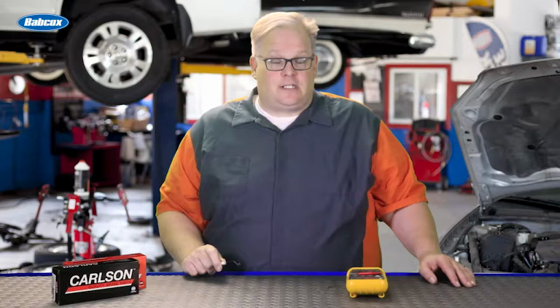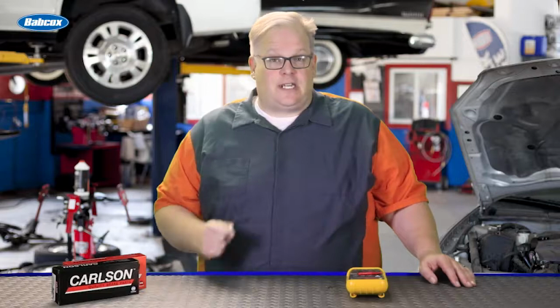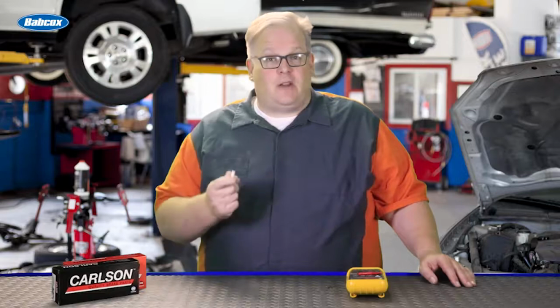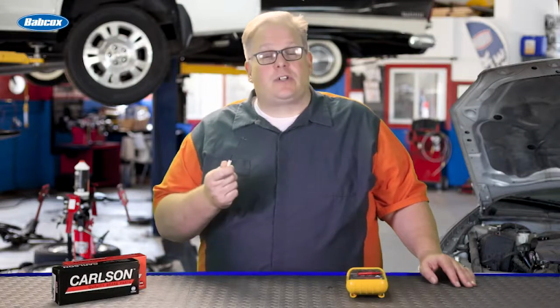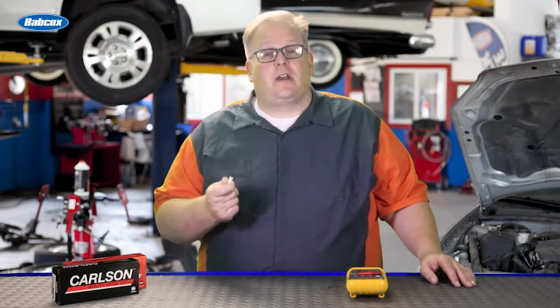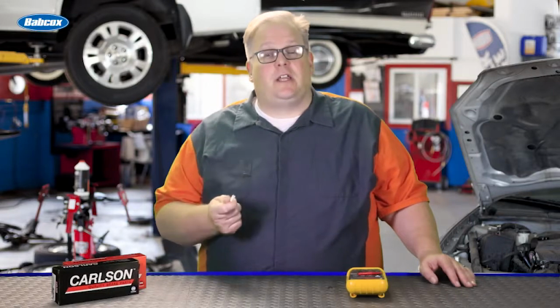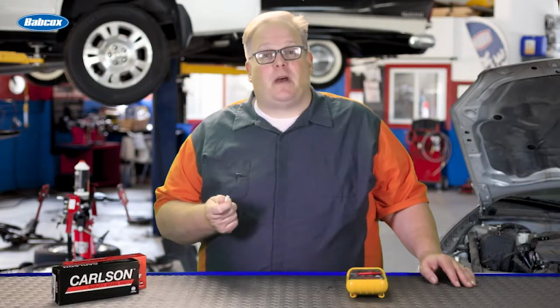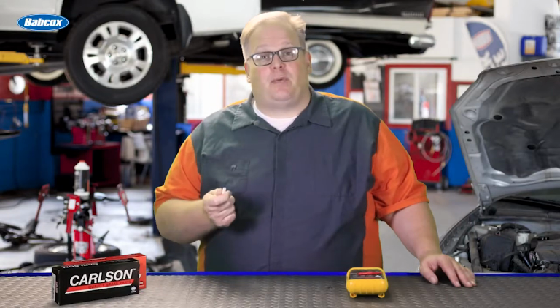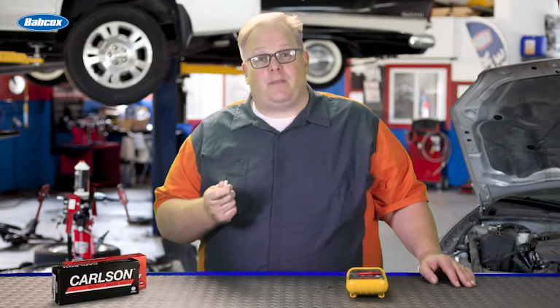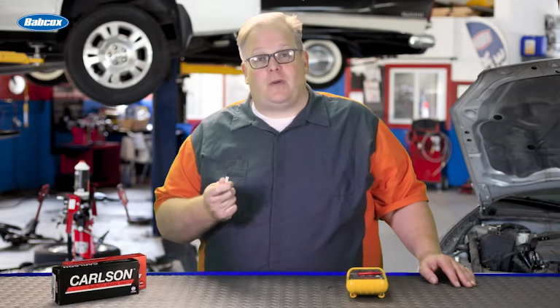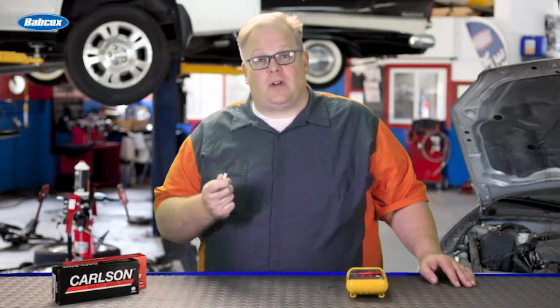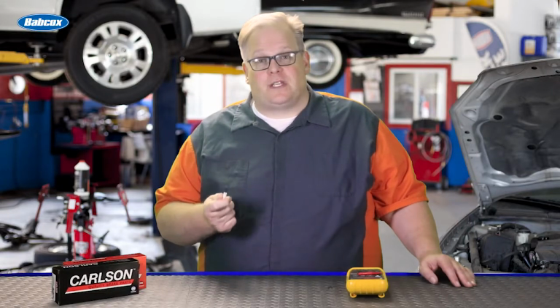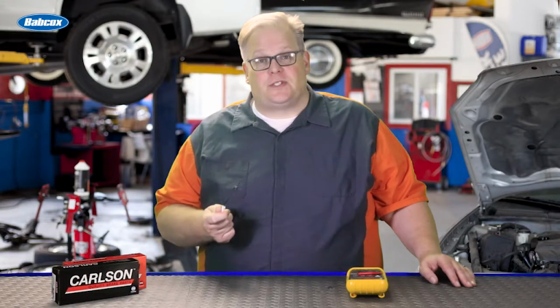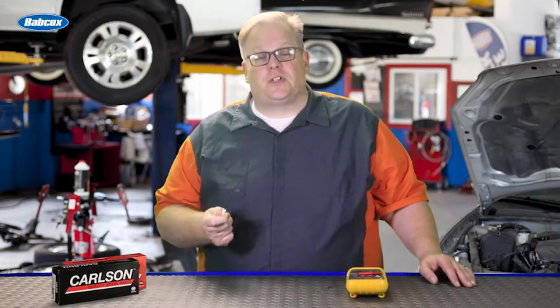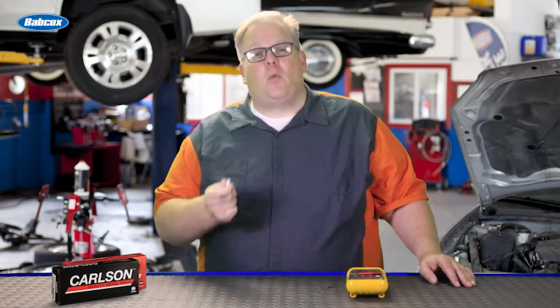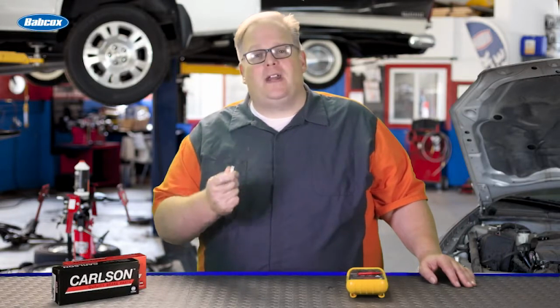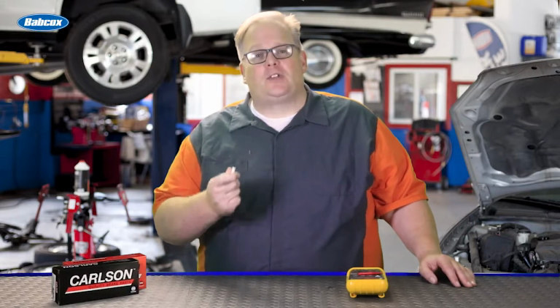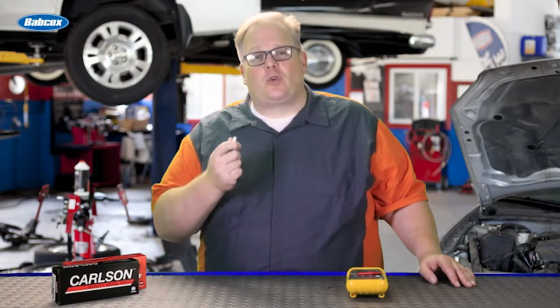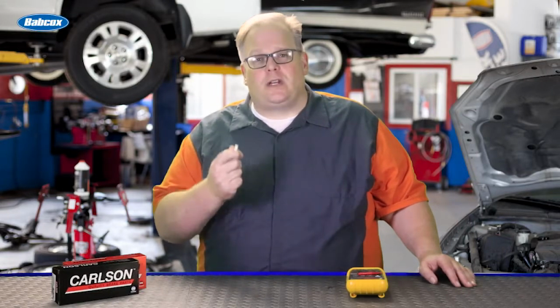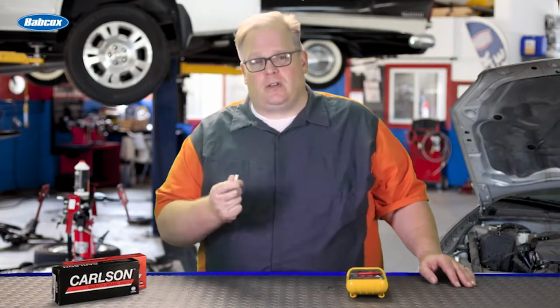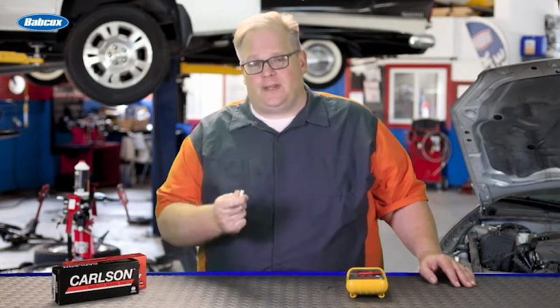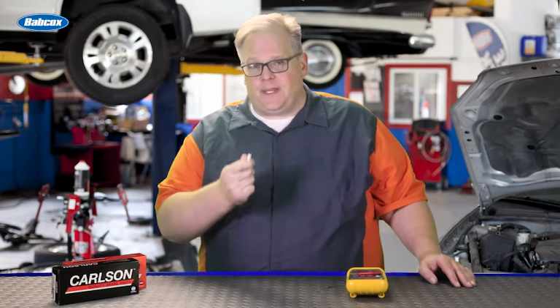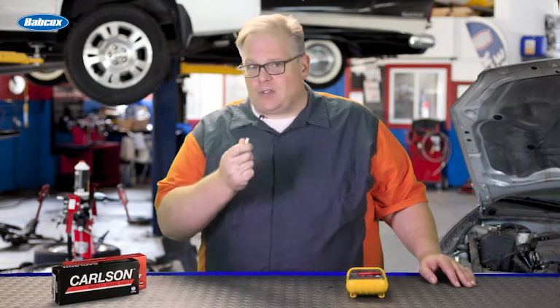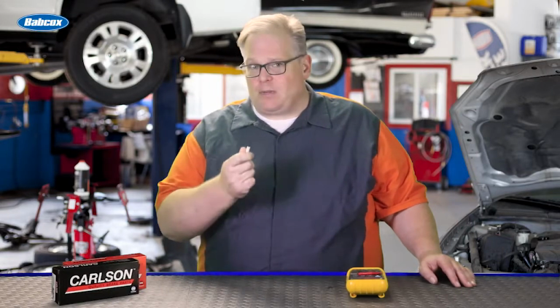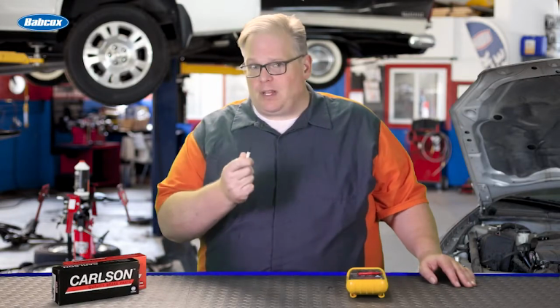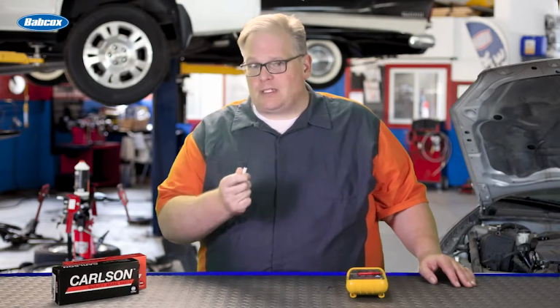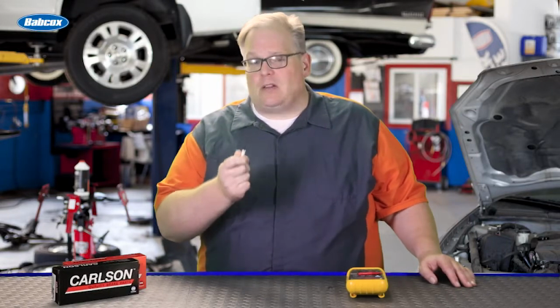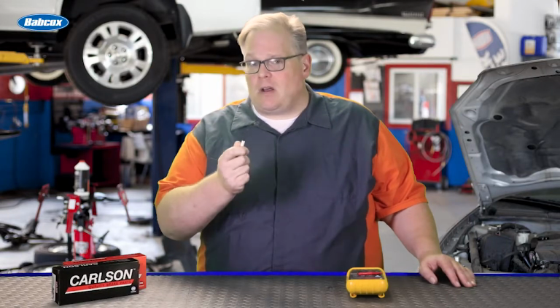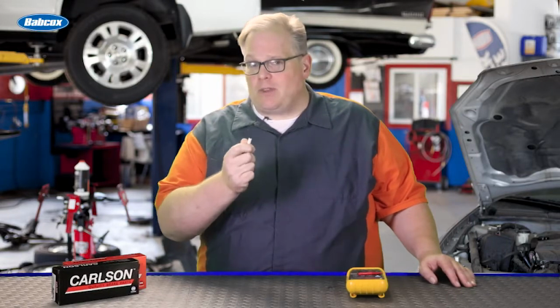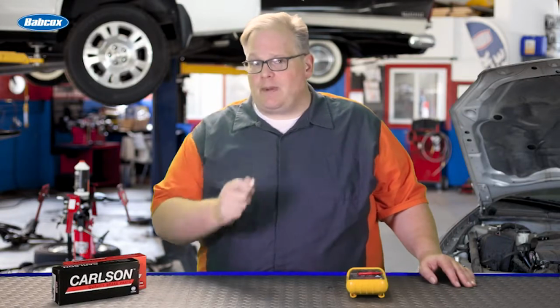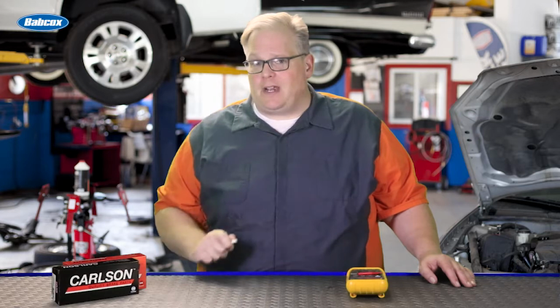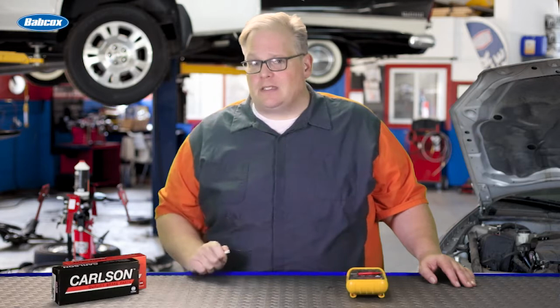Today we're talking about brake pad wear sensors and why it's critical that these are replaced along with the pads.